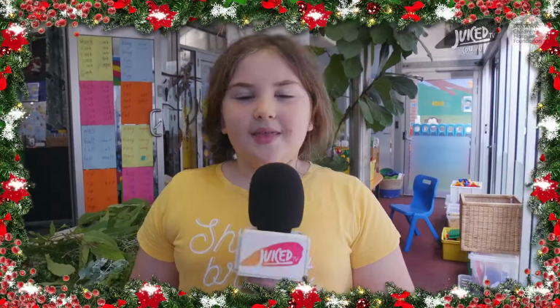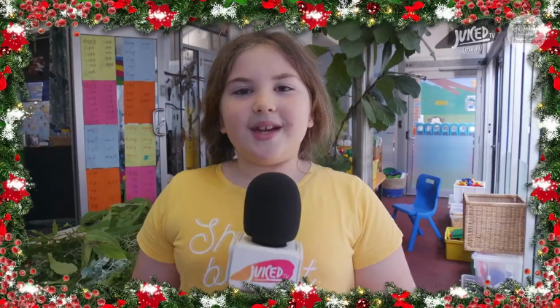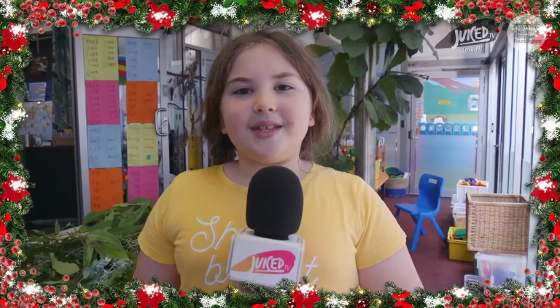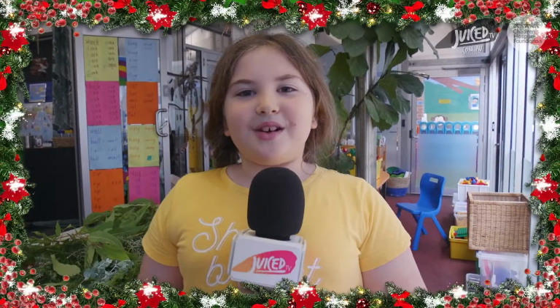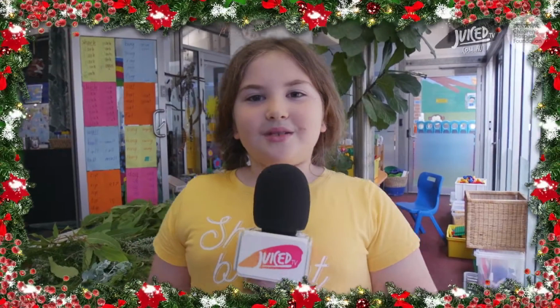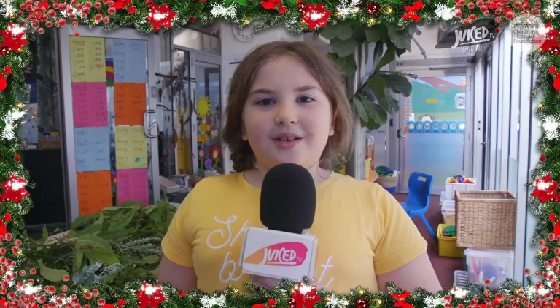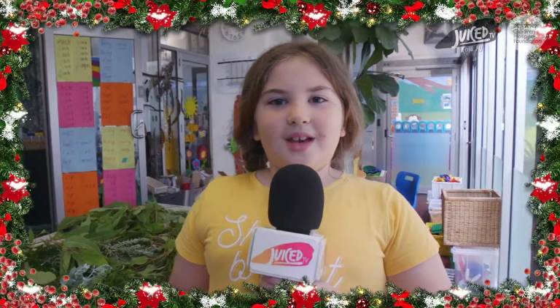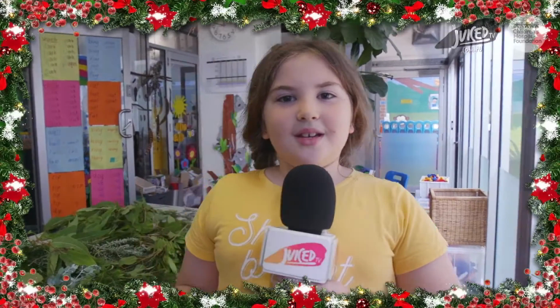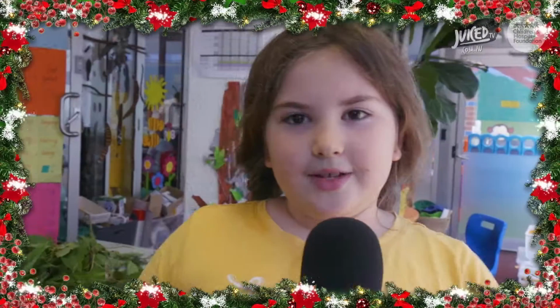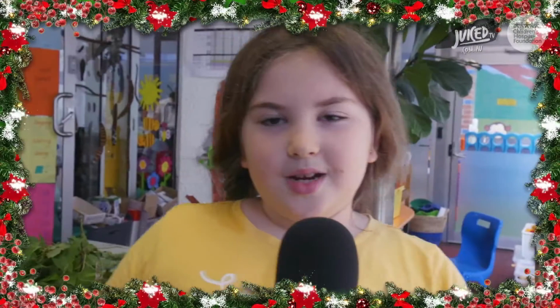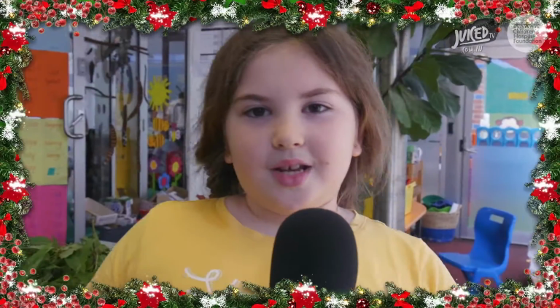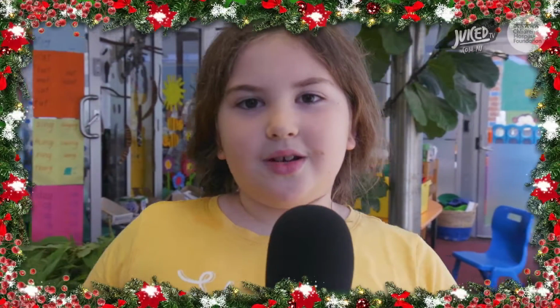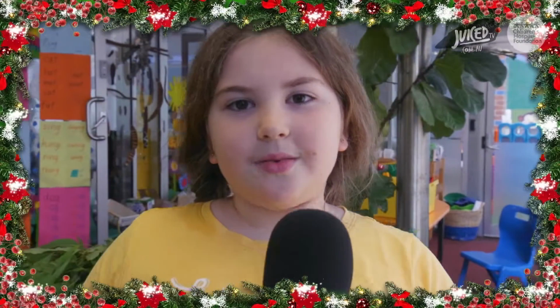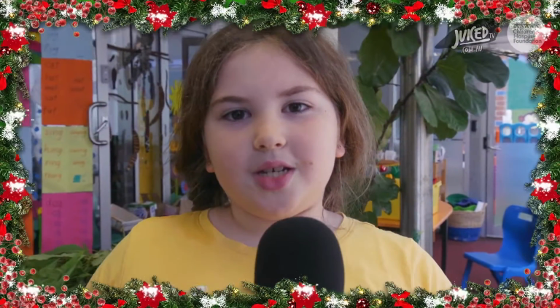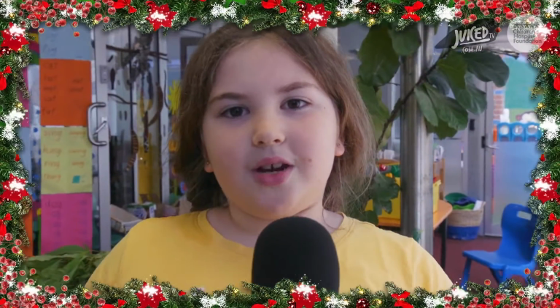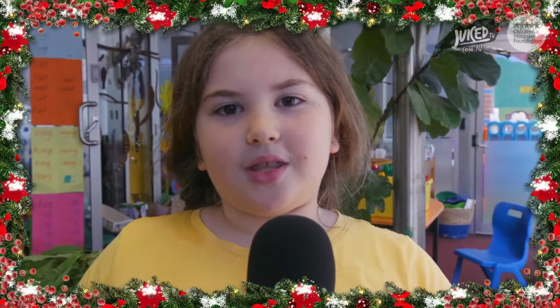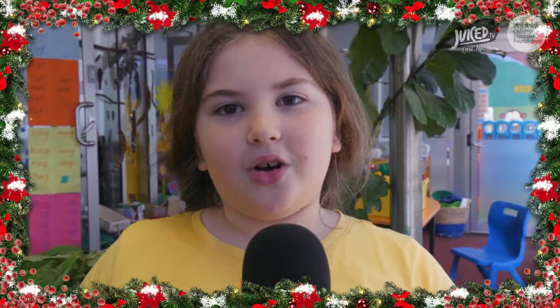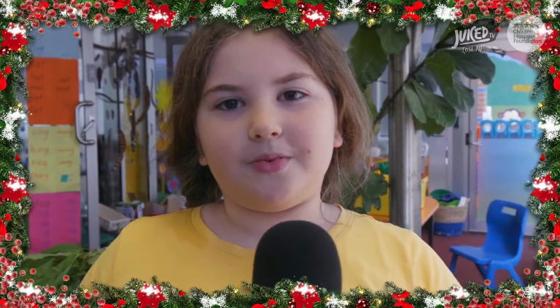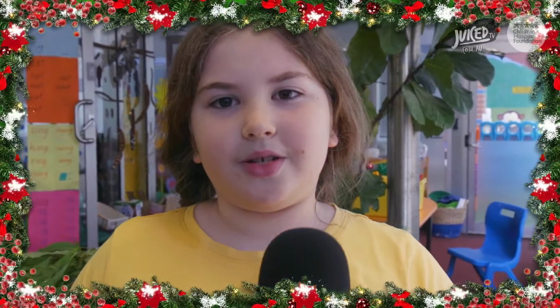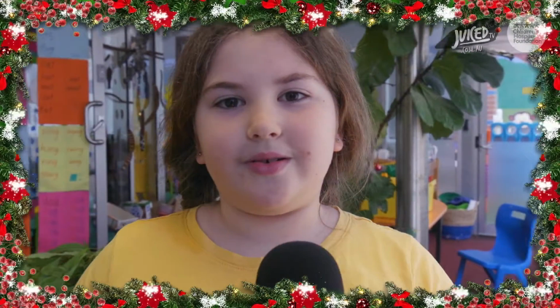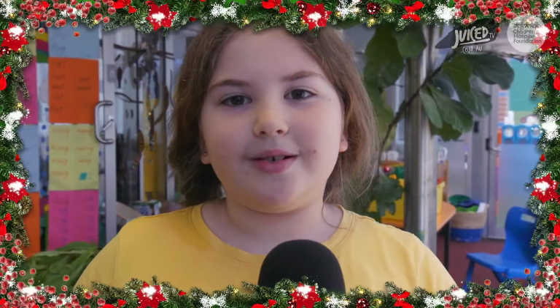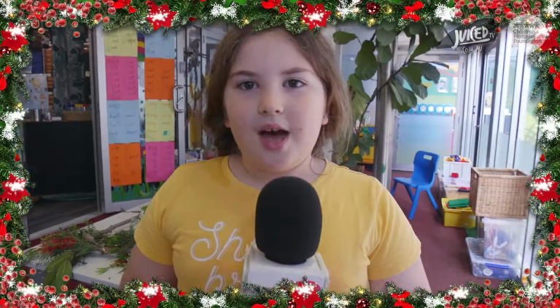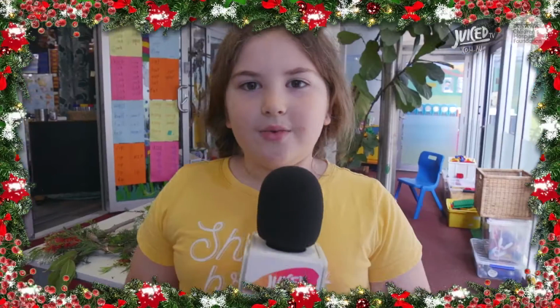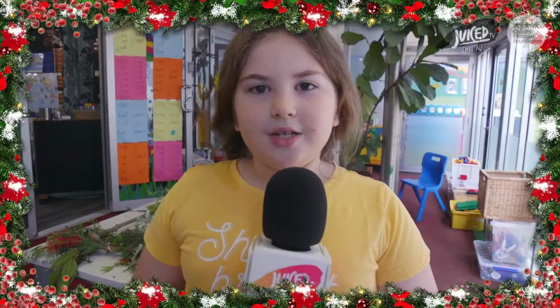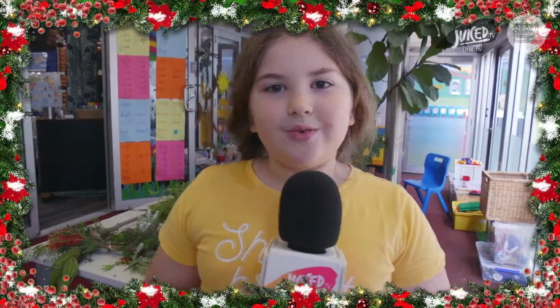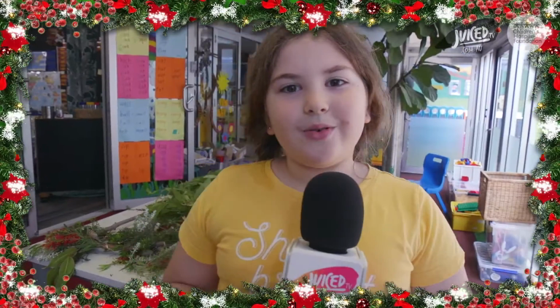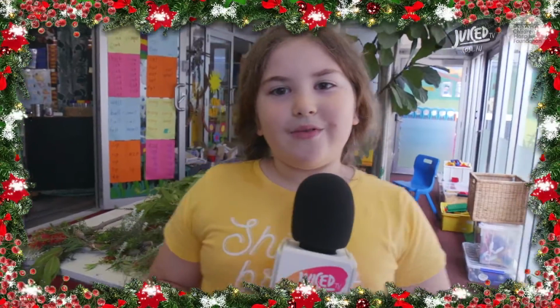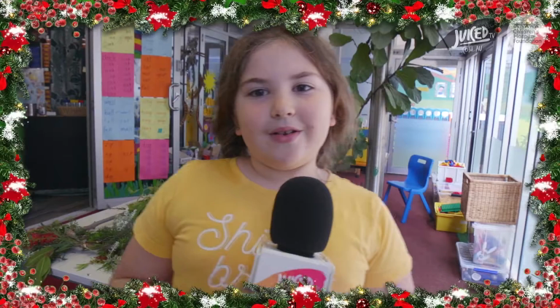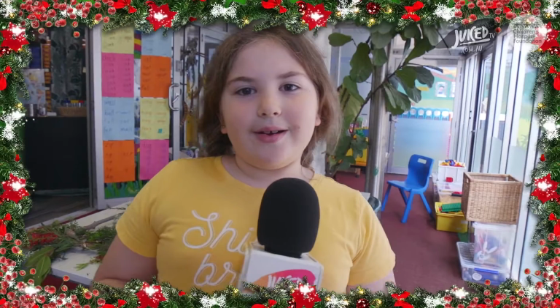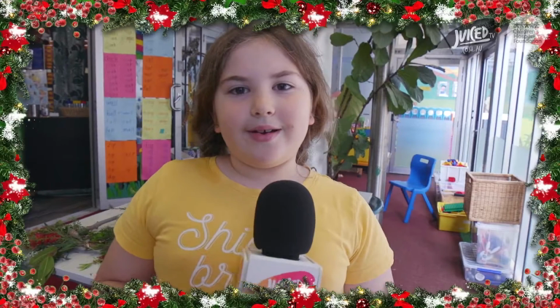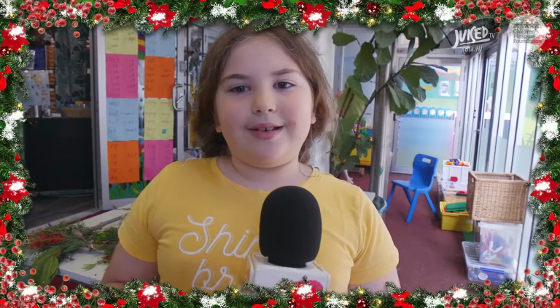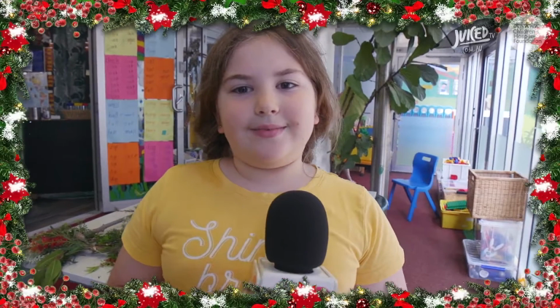Thanks so much, Renee, for spreading Christmas cheer at the hospital school. I wish you all a very Merry Christmas.